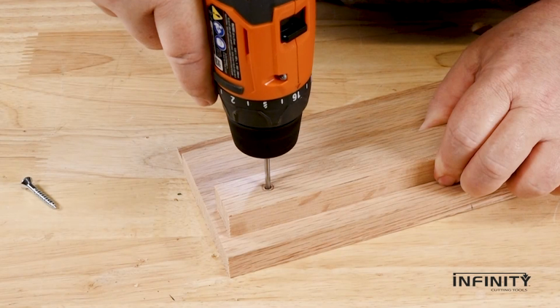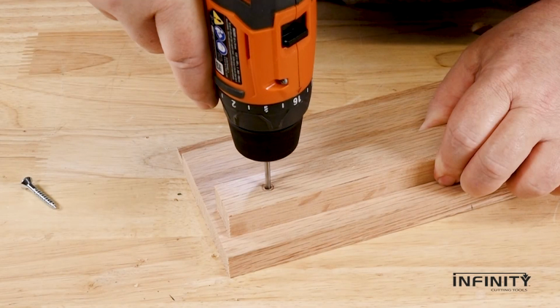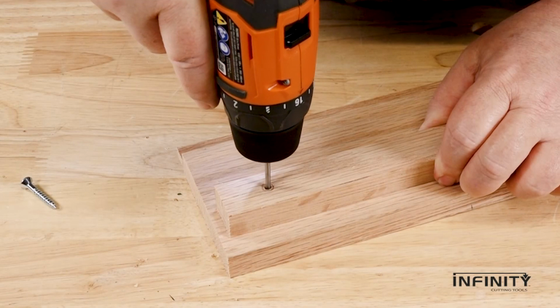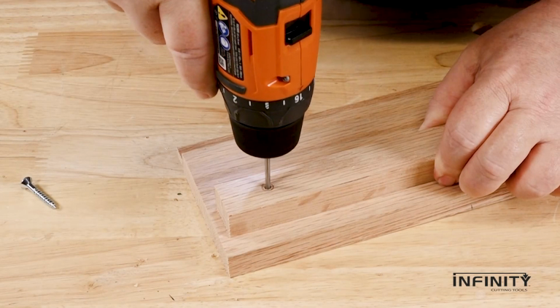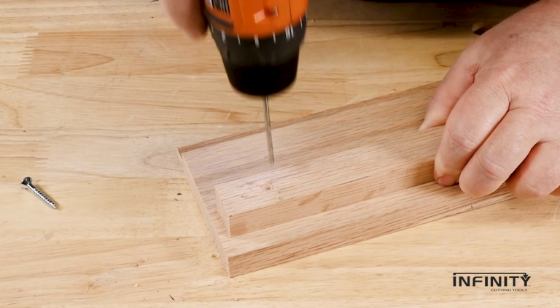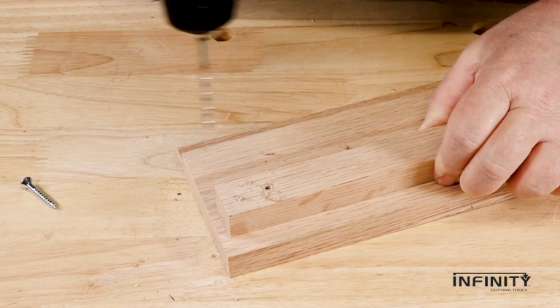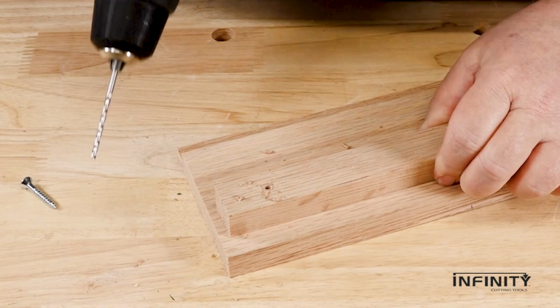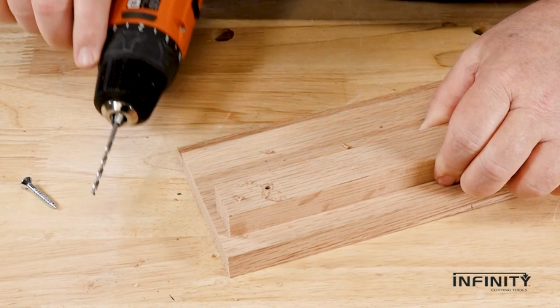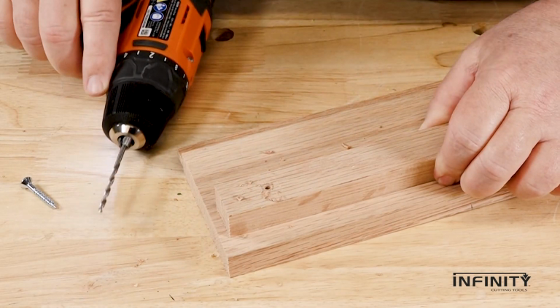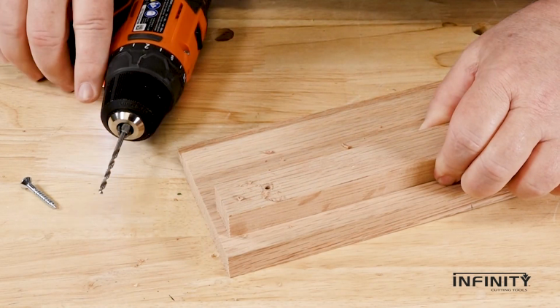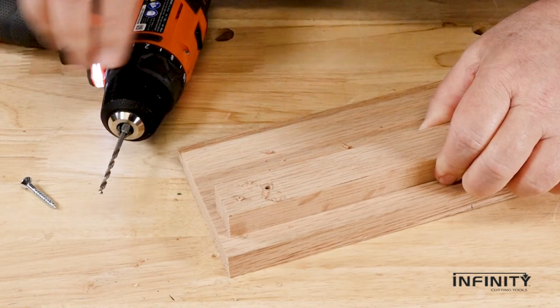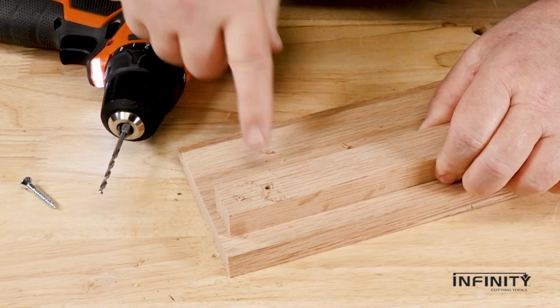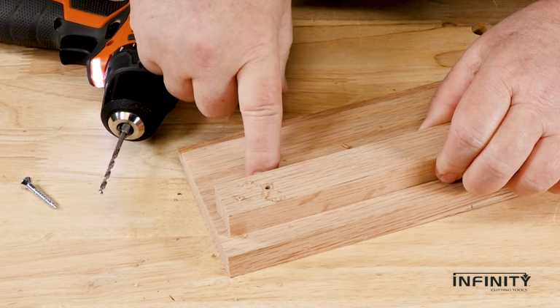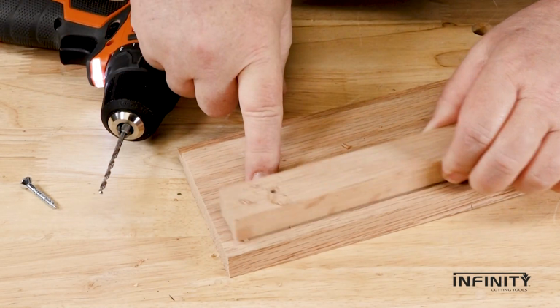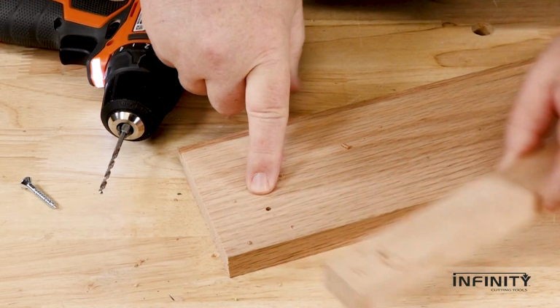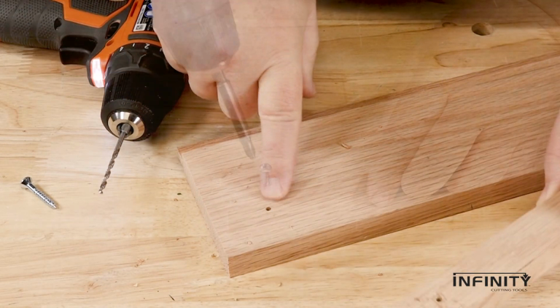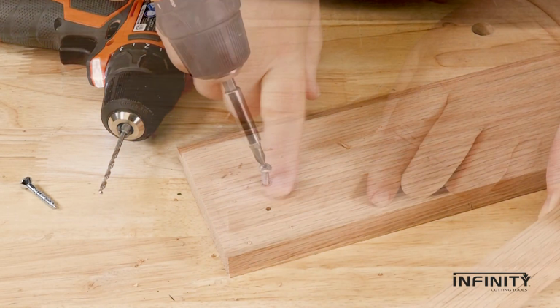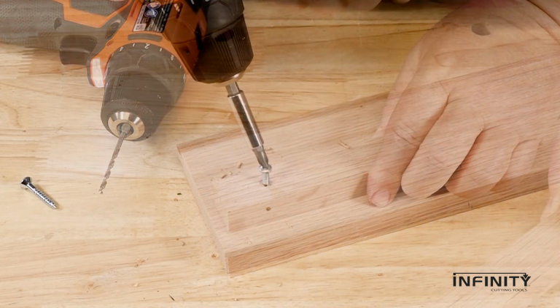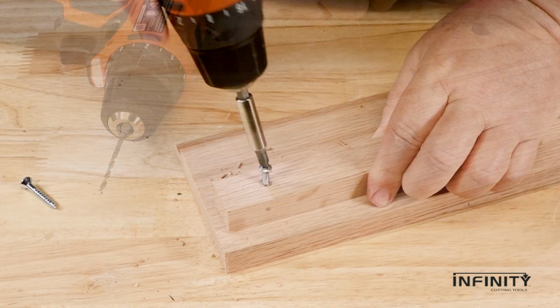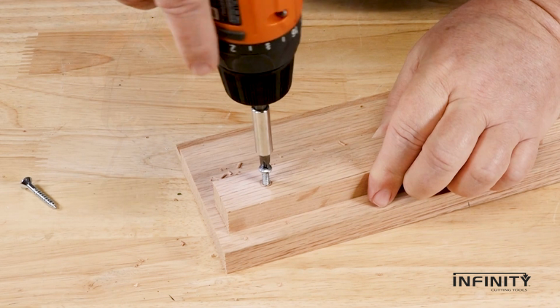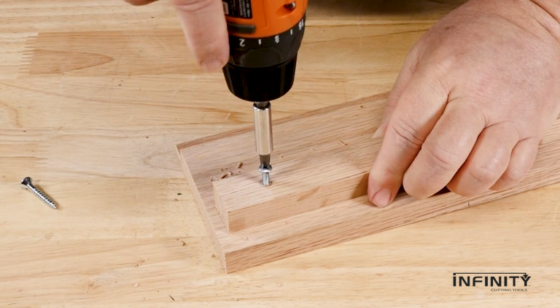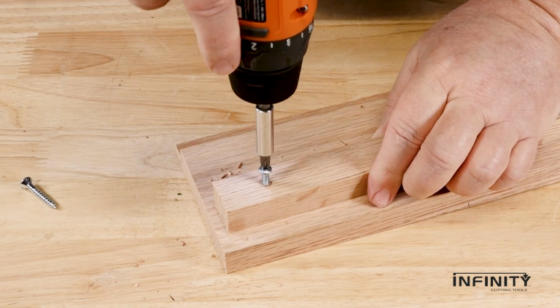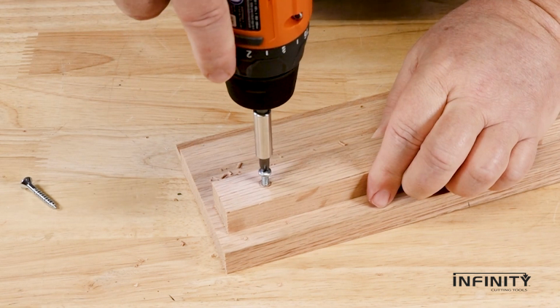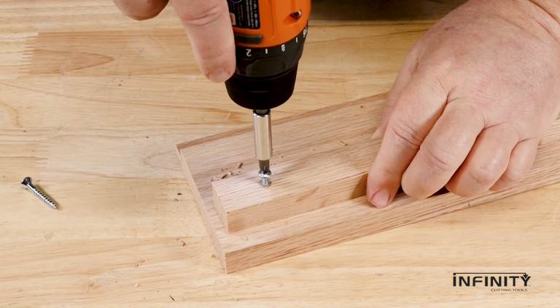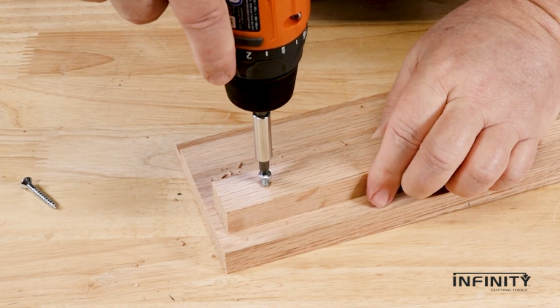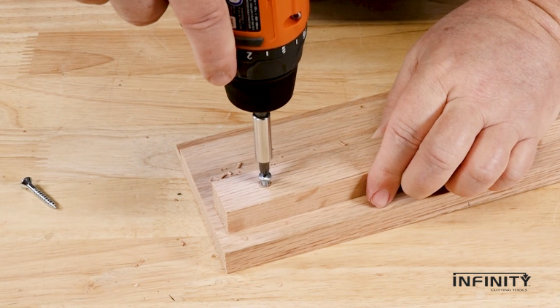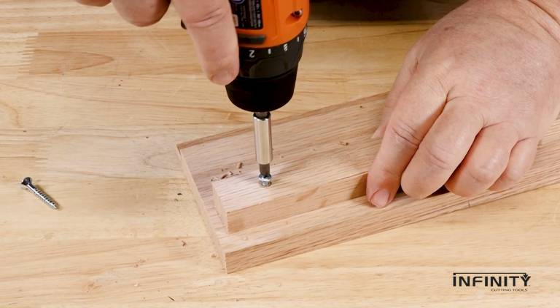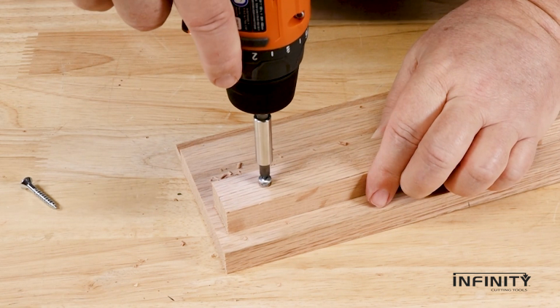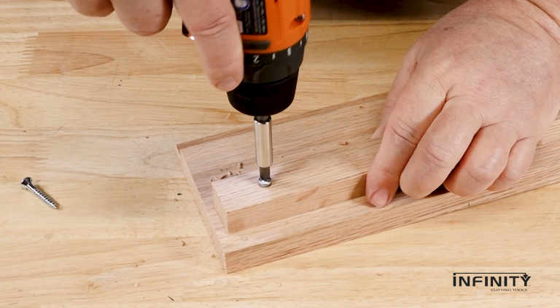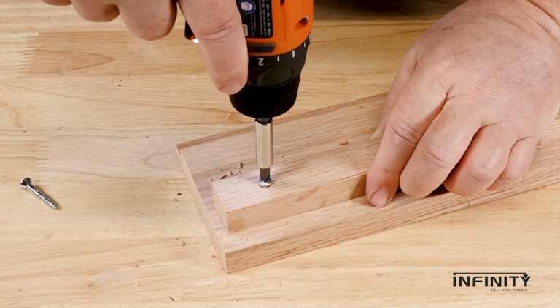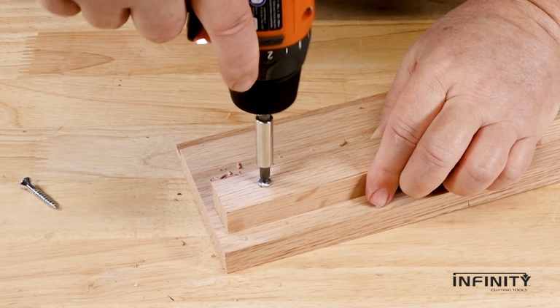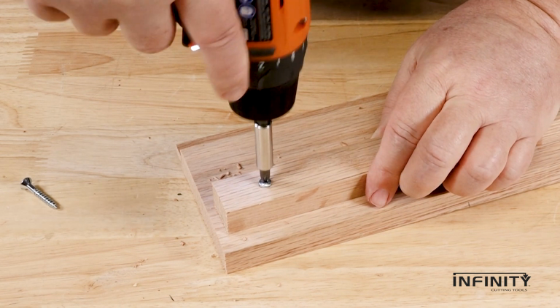A pilot hole through both pieces will work better, but the threads grabbing in both pieces will keep them from pulling tightly together.